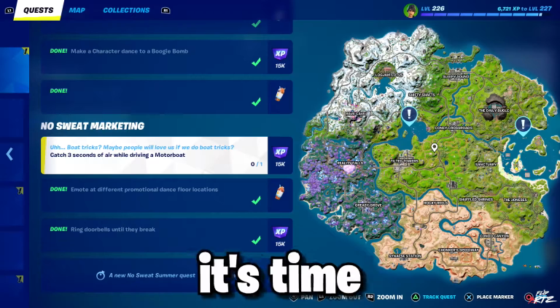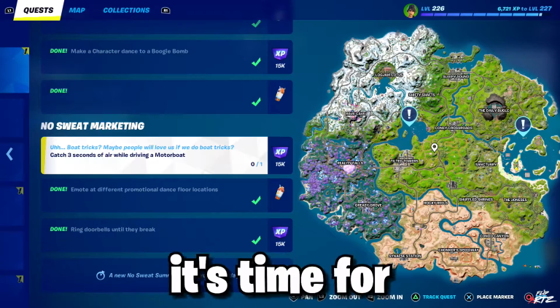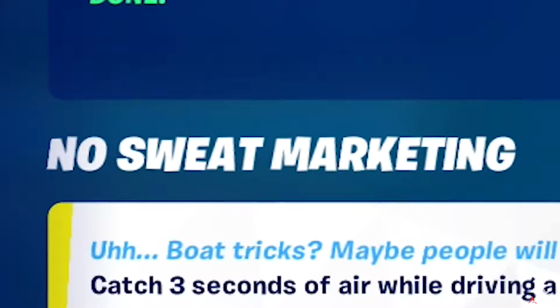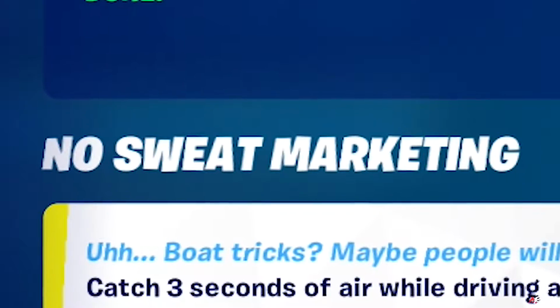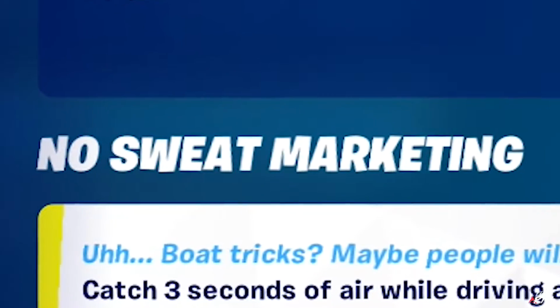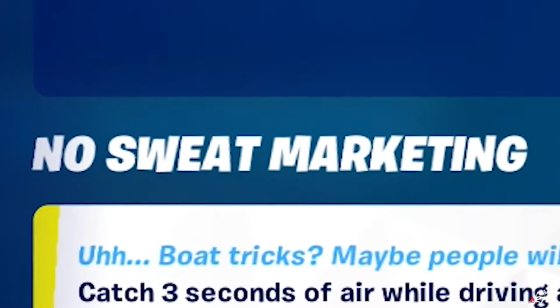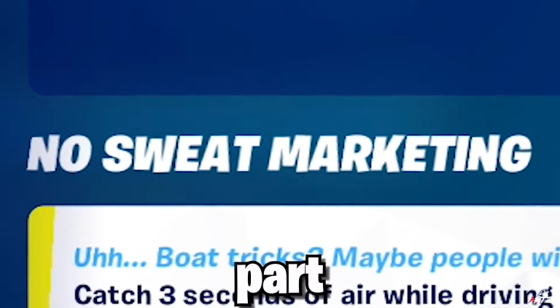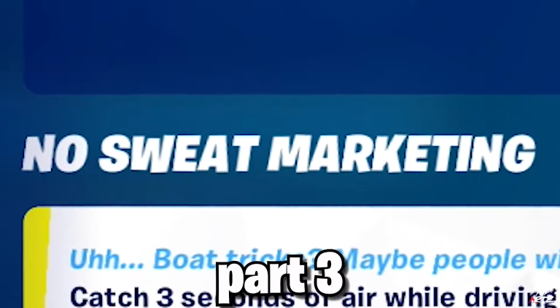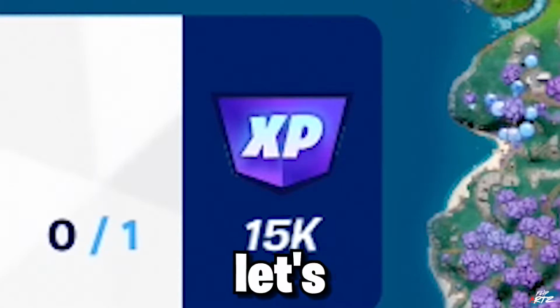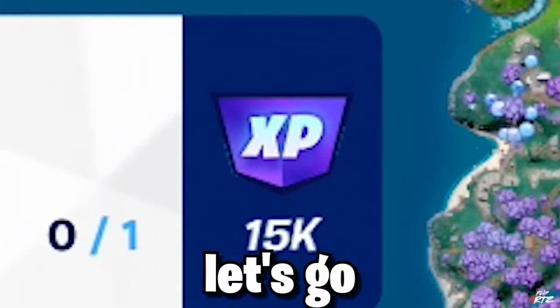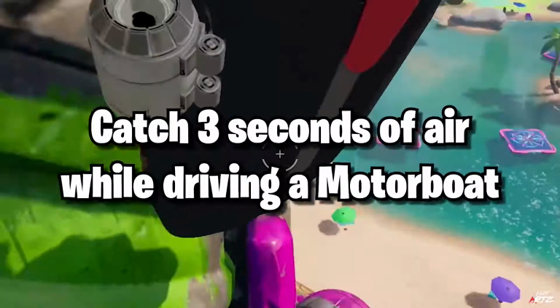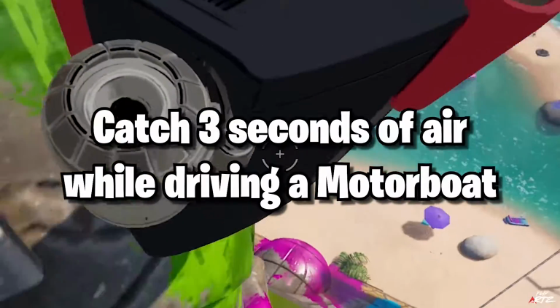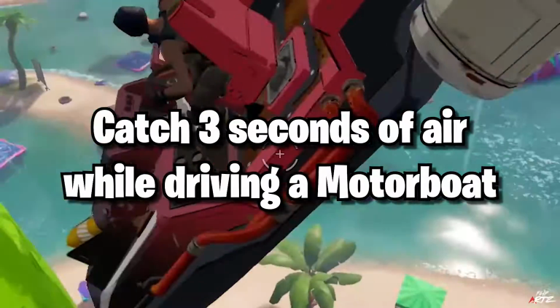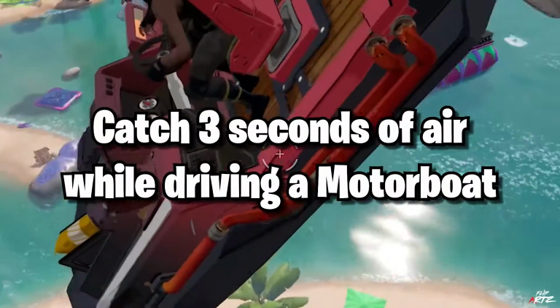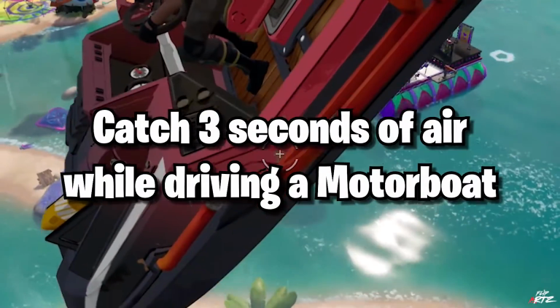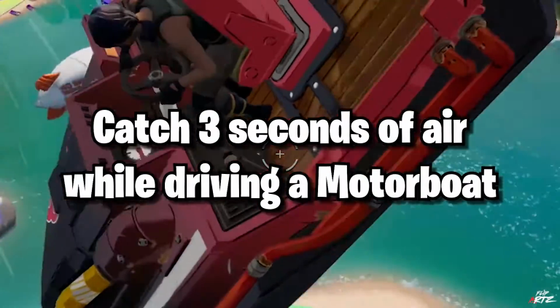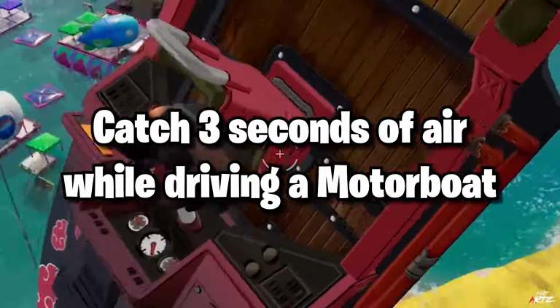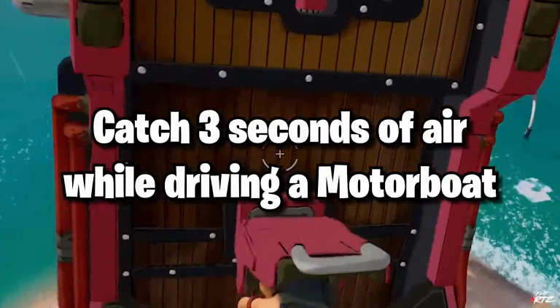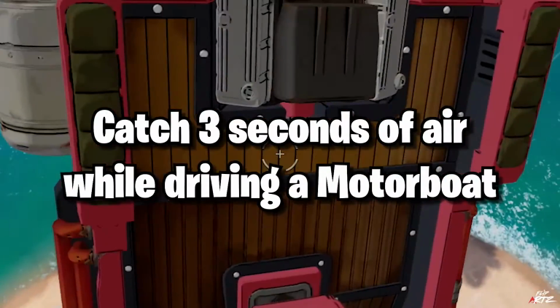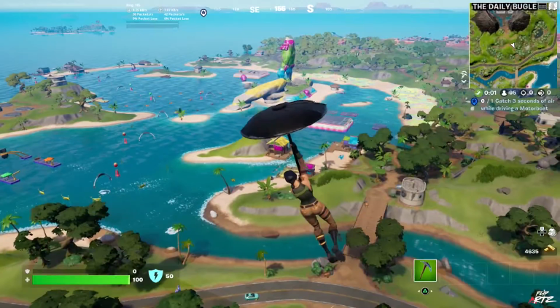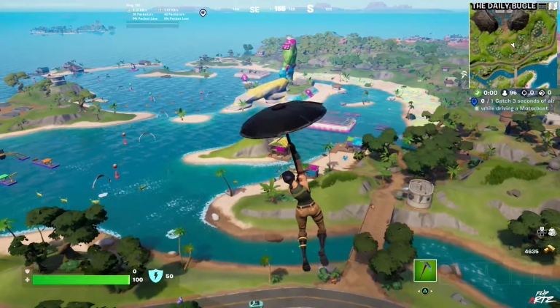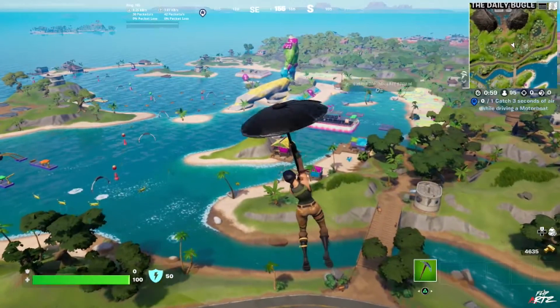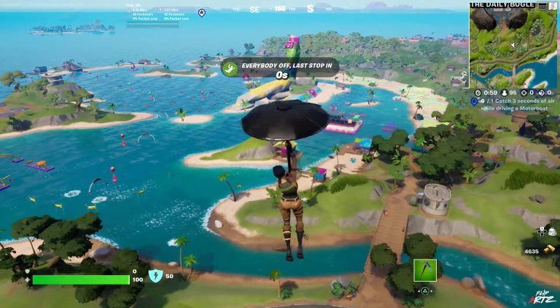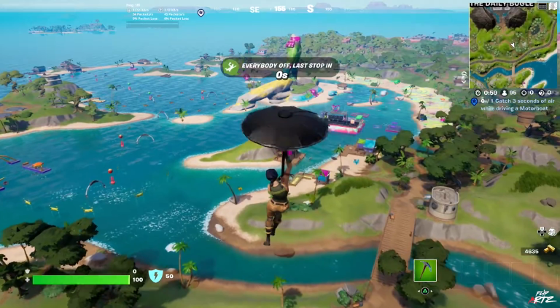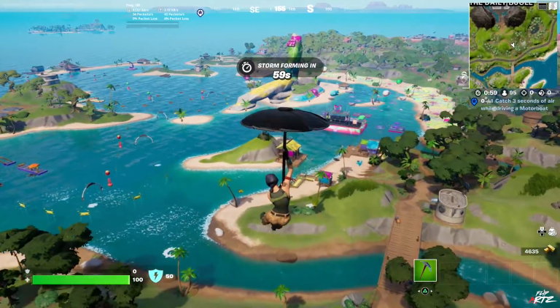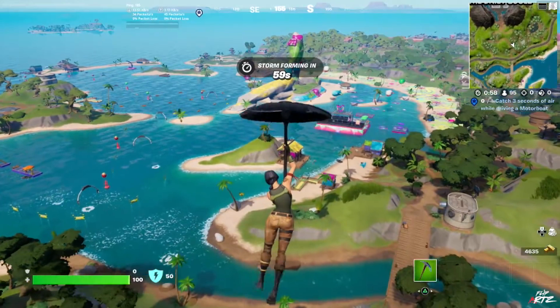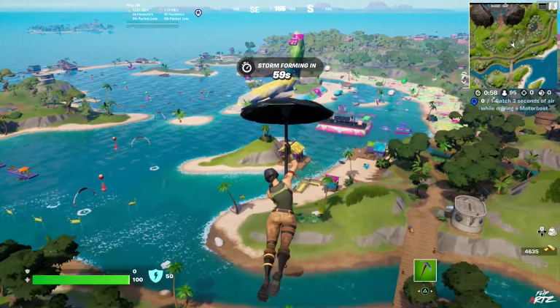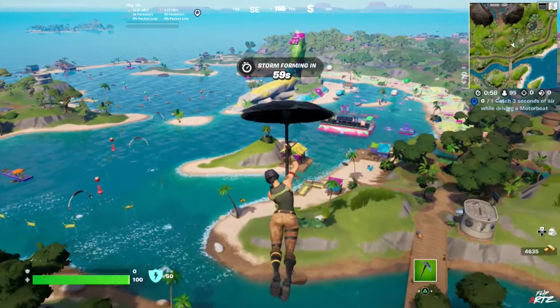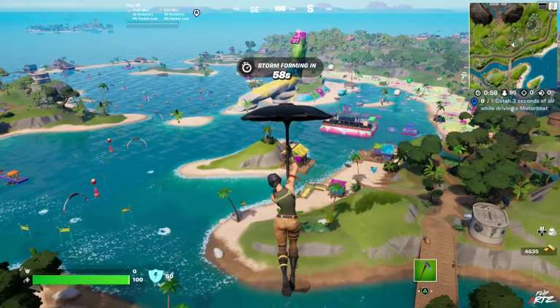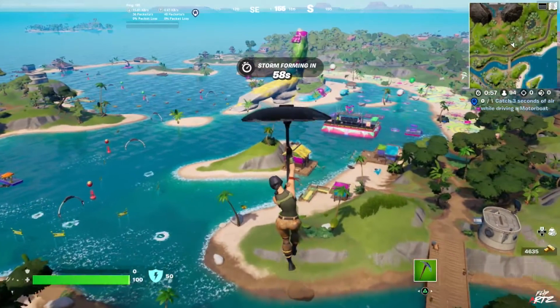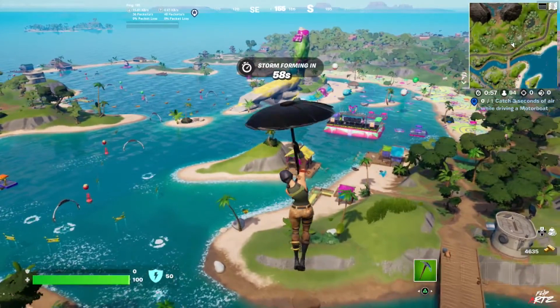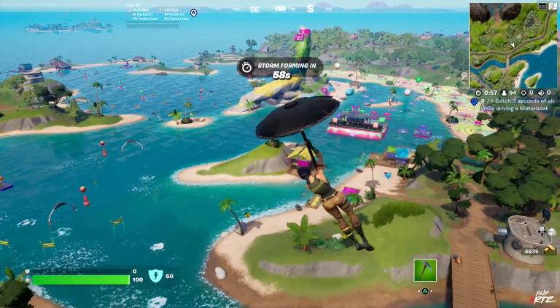It's time for No Sweat Marketing Part 3, let's go. Catch 3 seconds of air while driving a motorboat. The easiest way to get this done is by going over the ramps on the boat circuit.